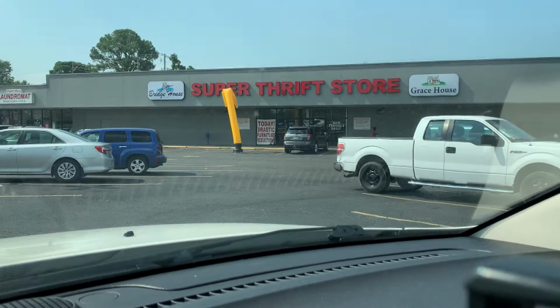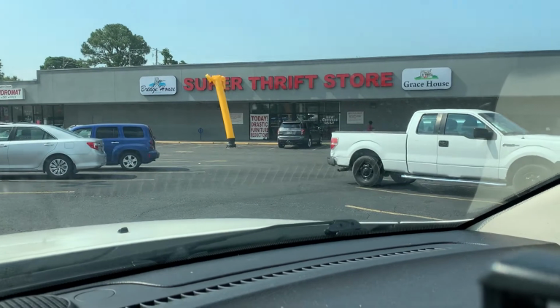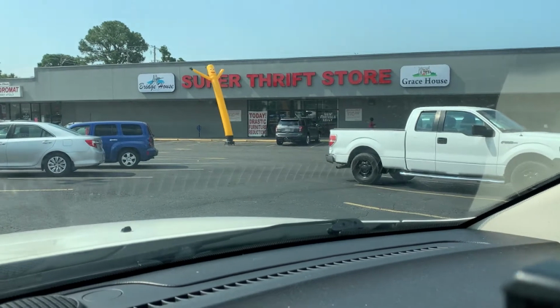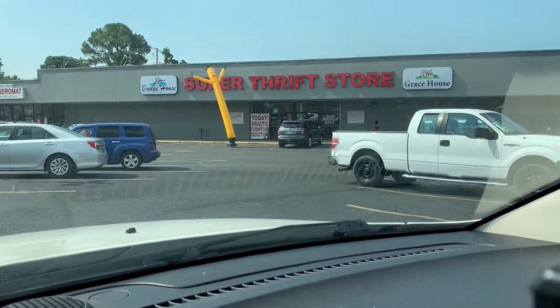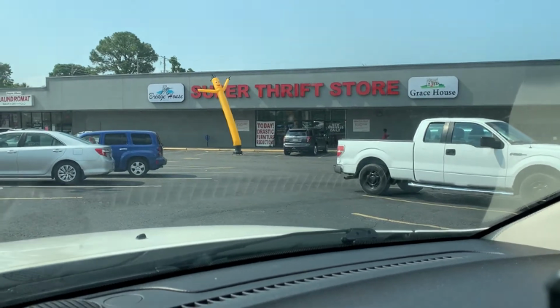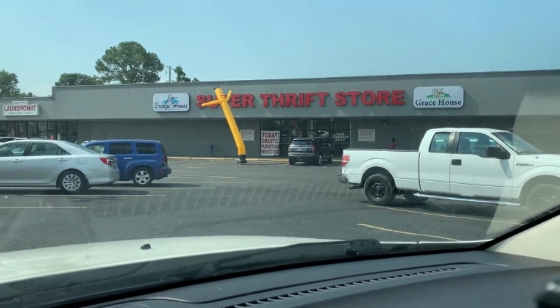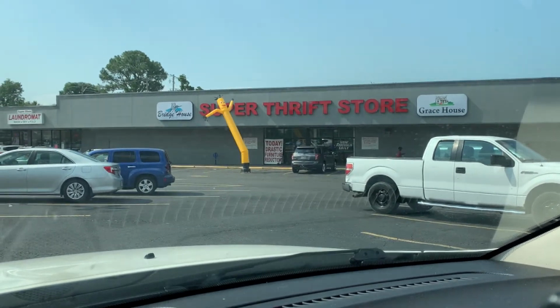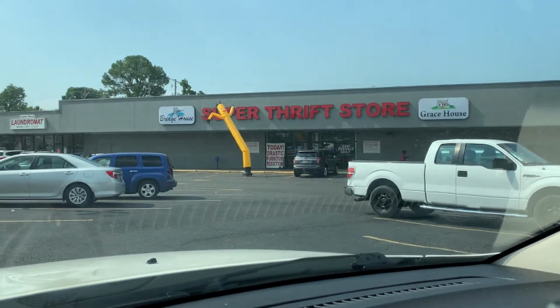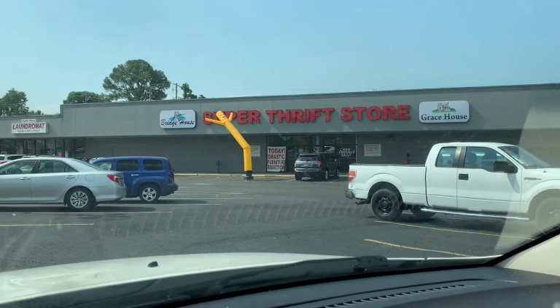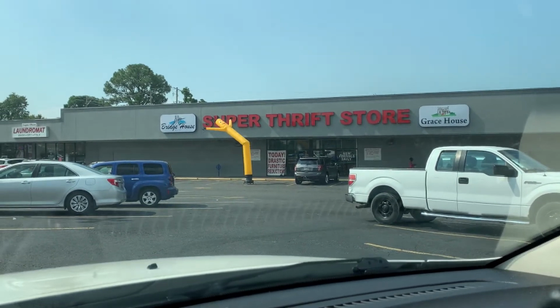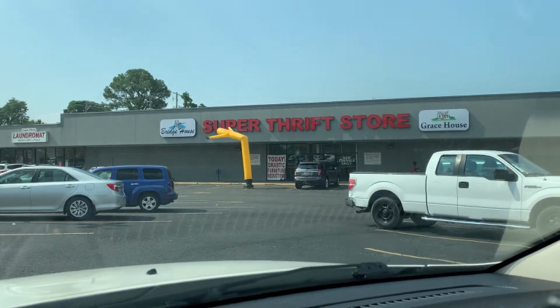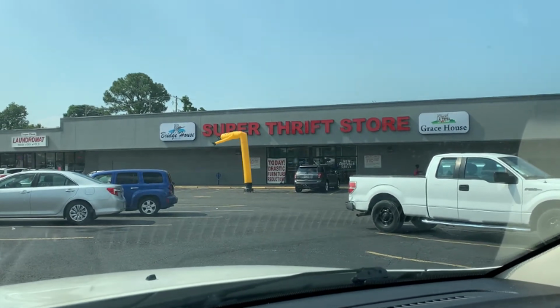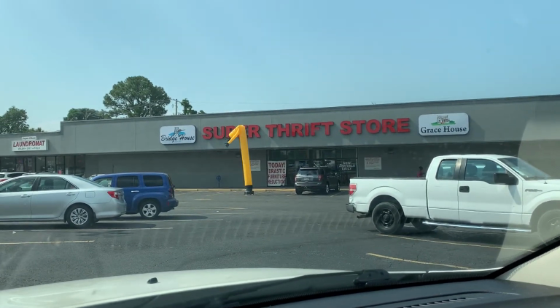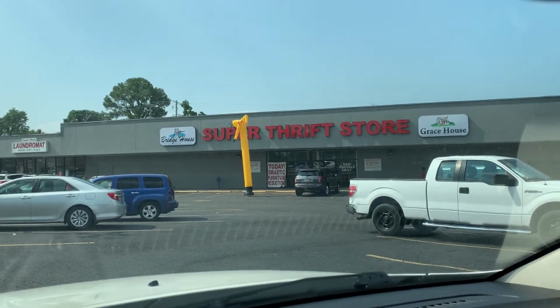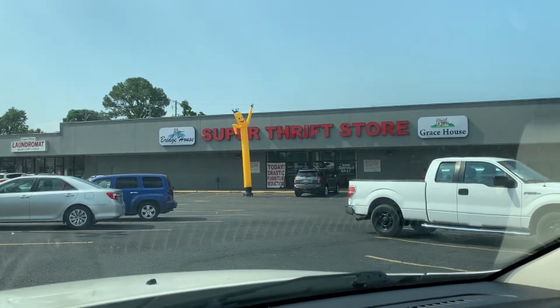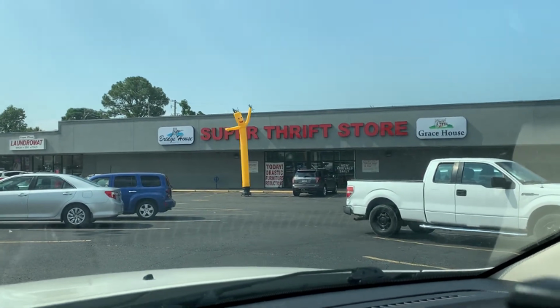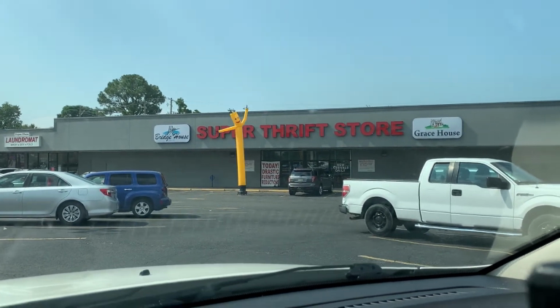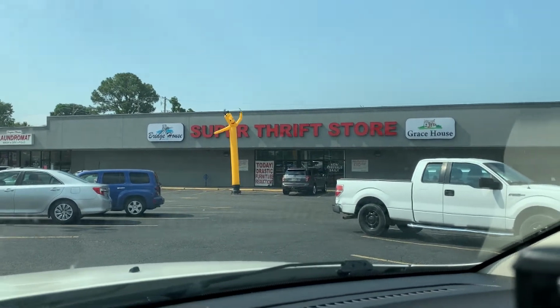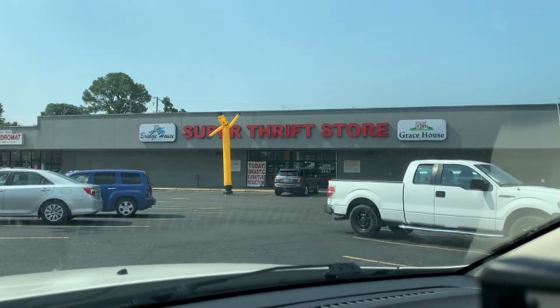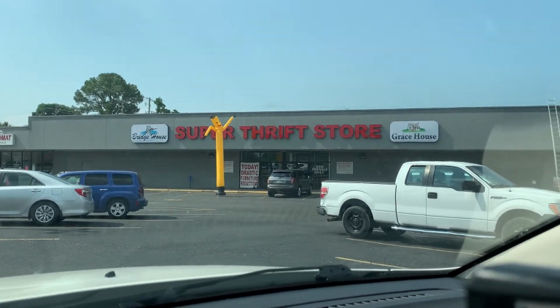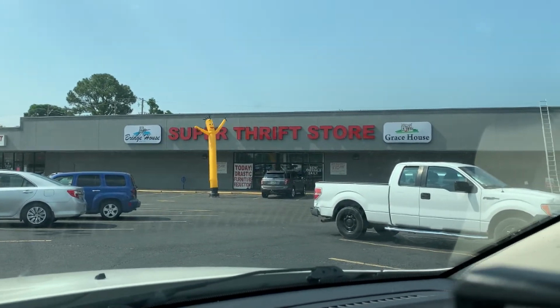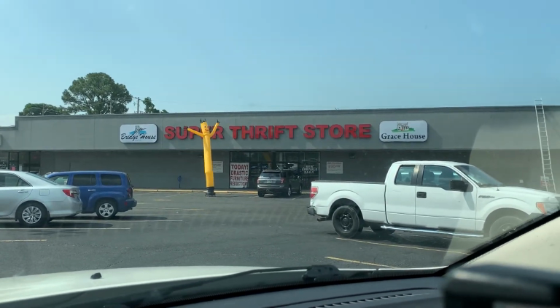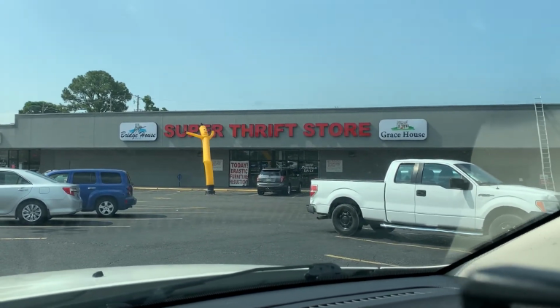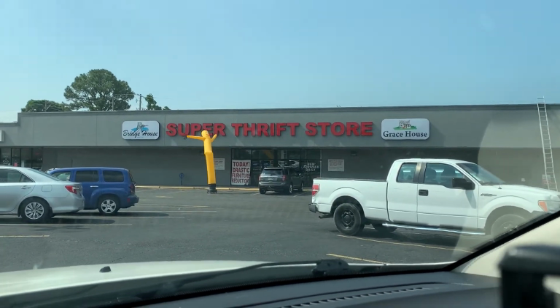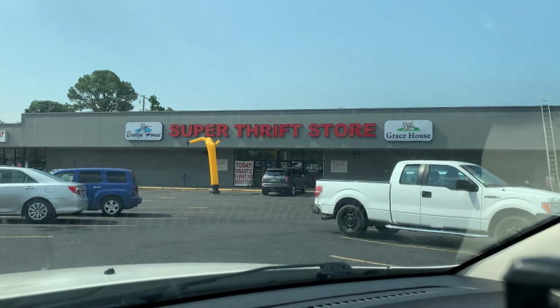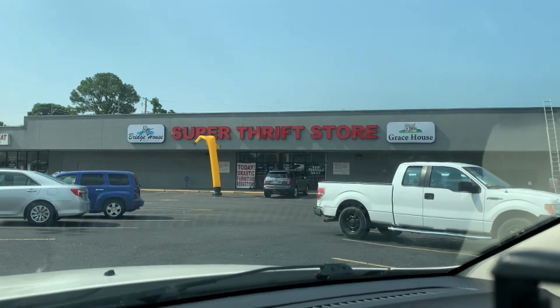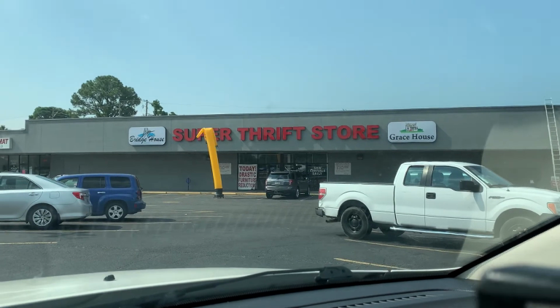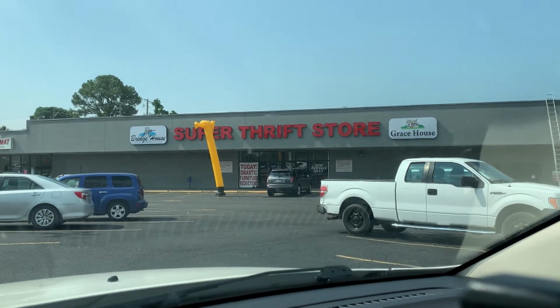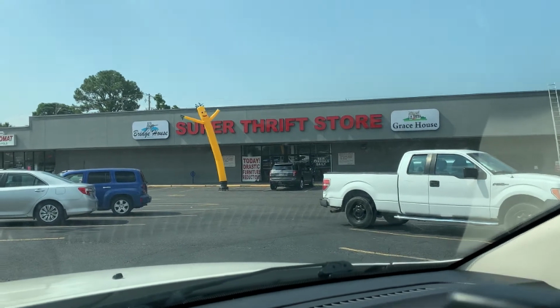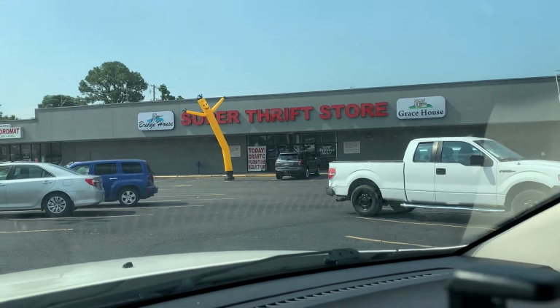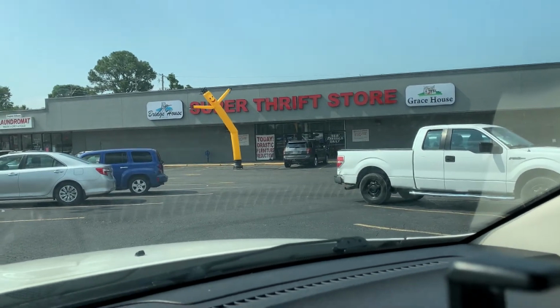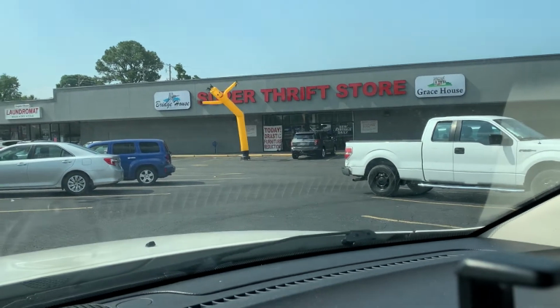Okay, so this is their sister store — it's a super thrift store, it says so. Let's go check this one out.